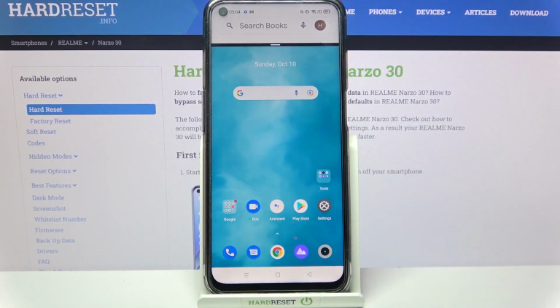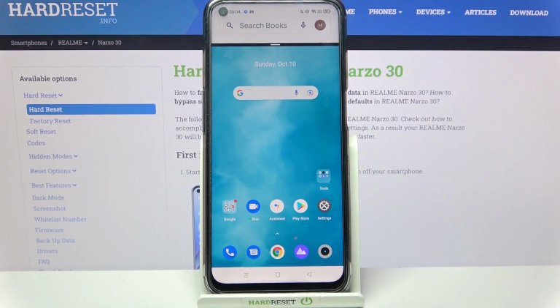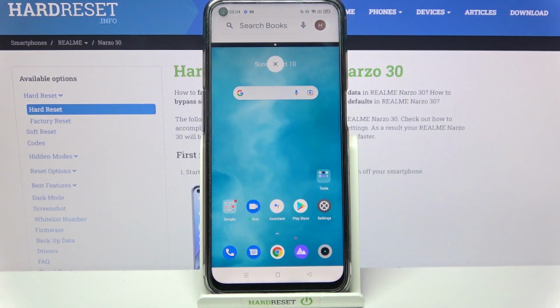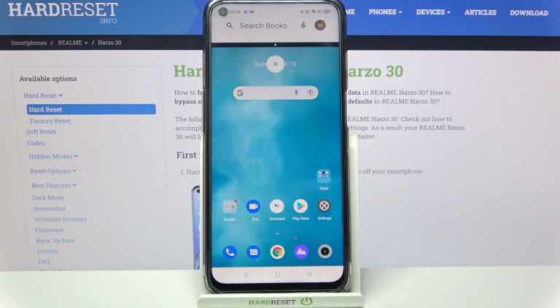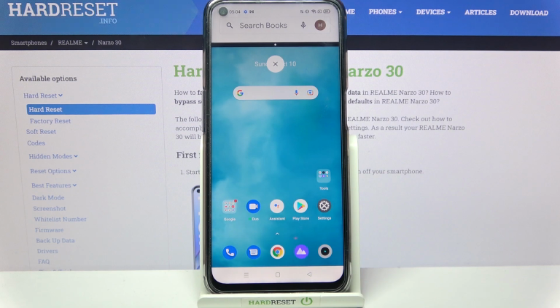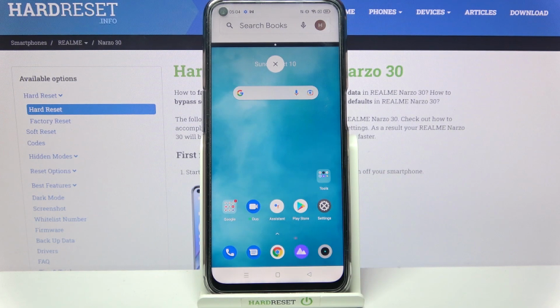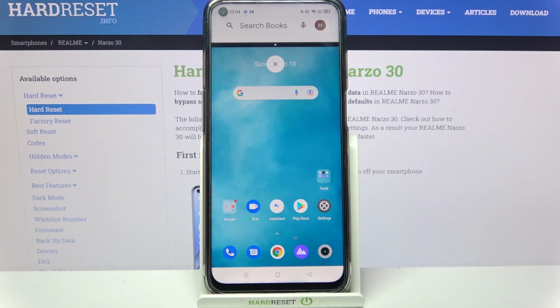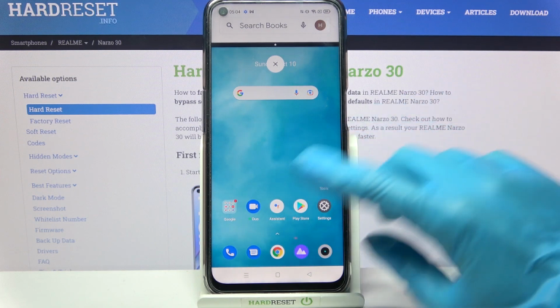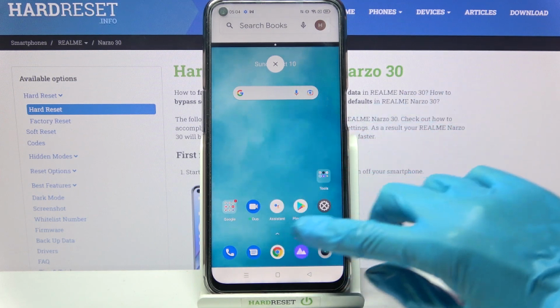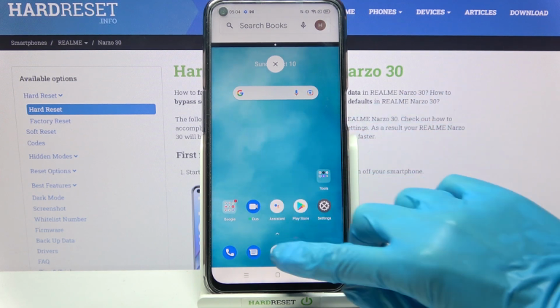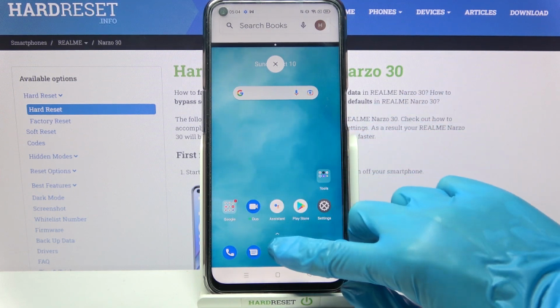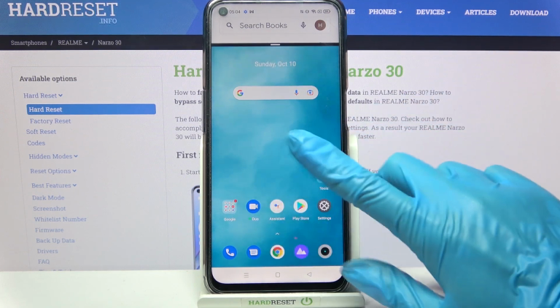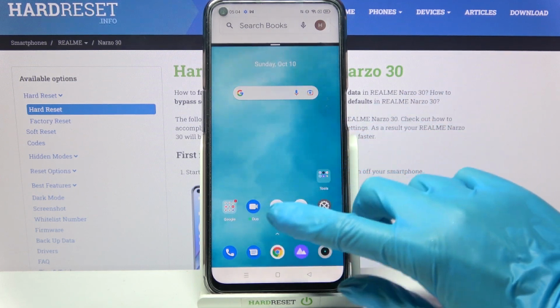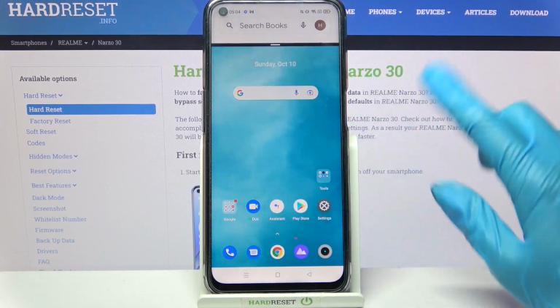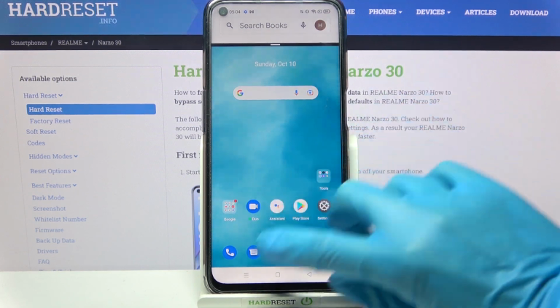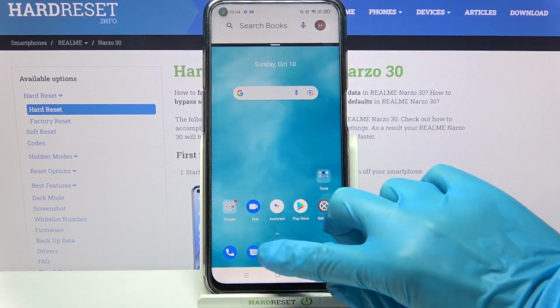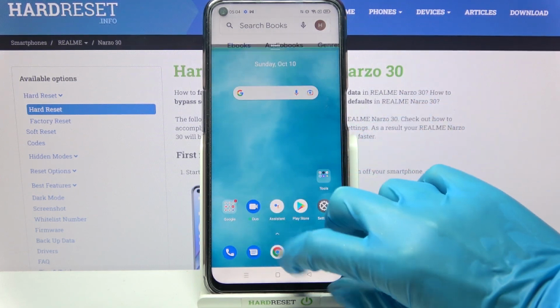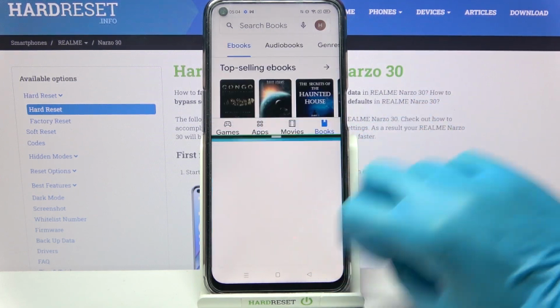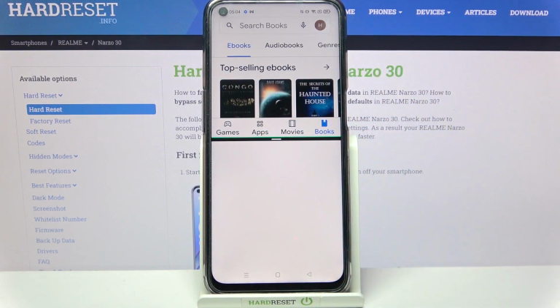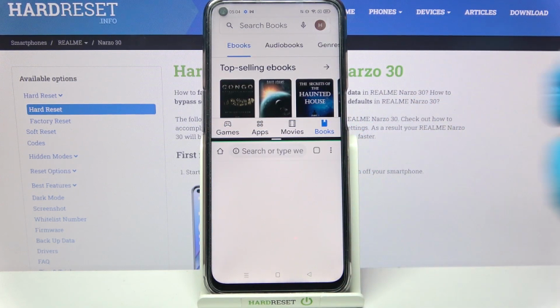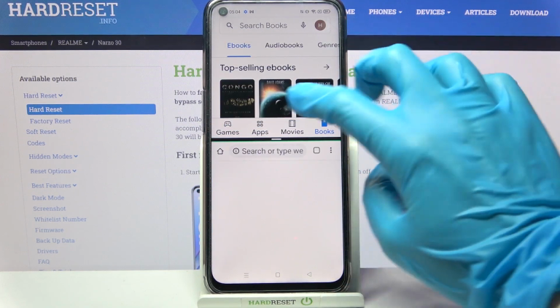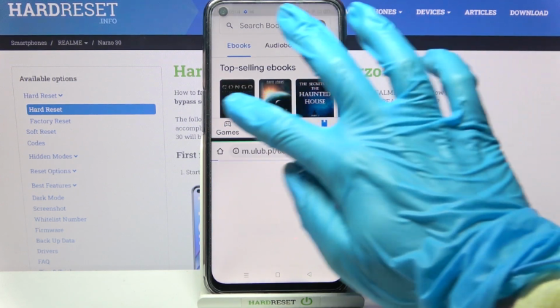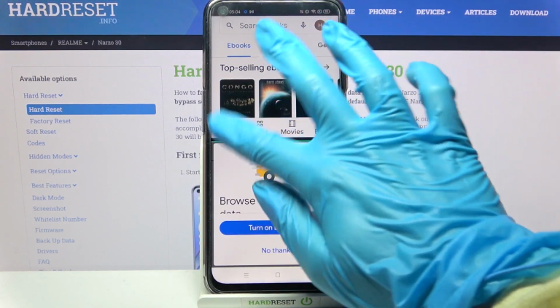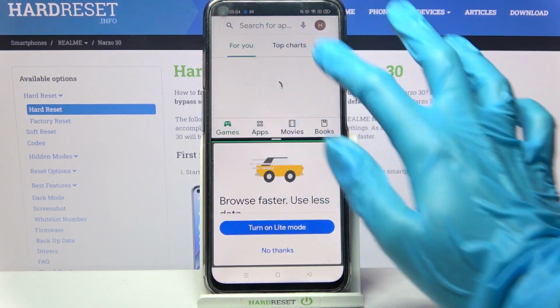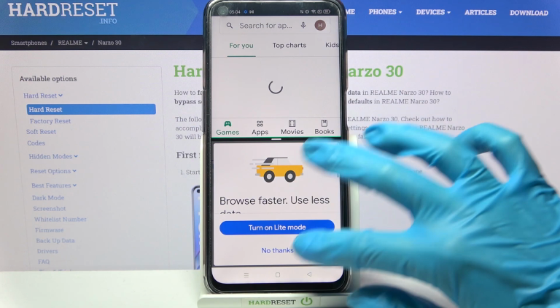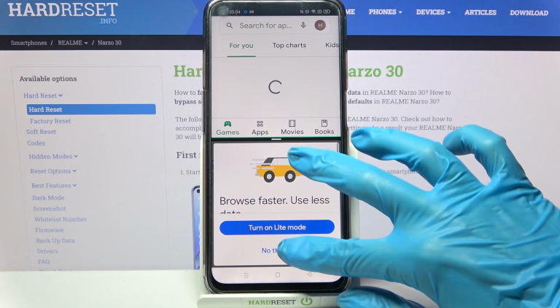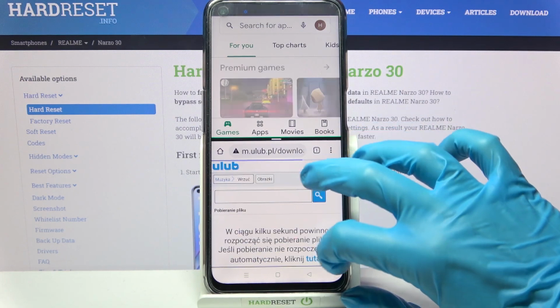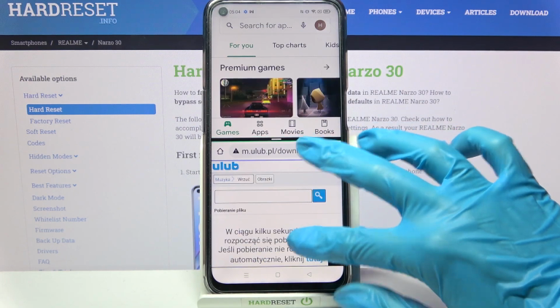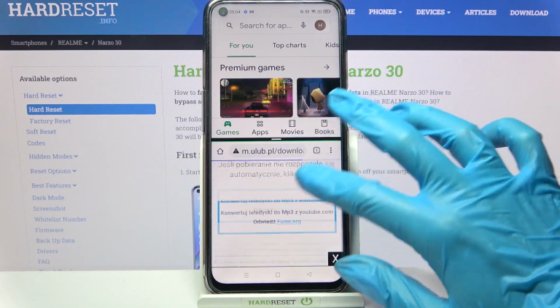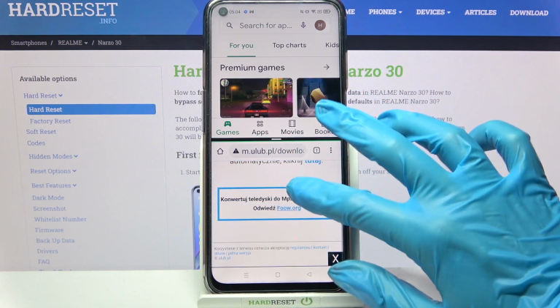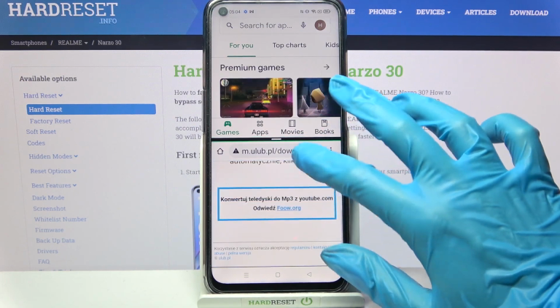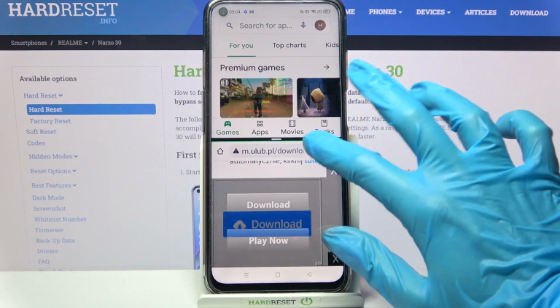Now pick any other app, for example Chrome. And as you can see, now I can use both of them at the same time.